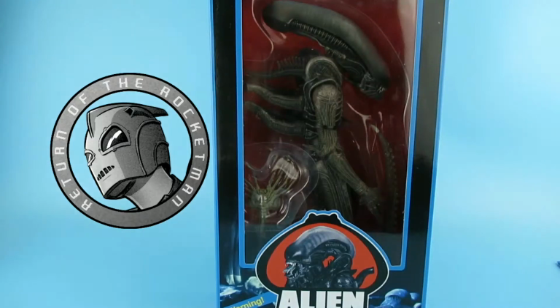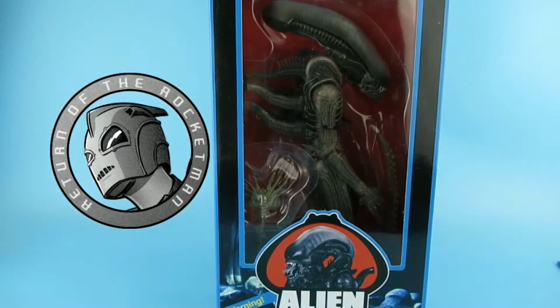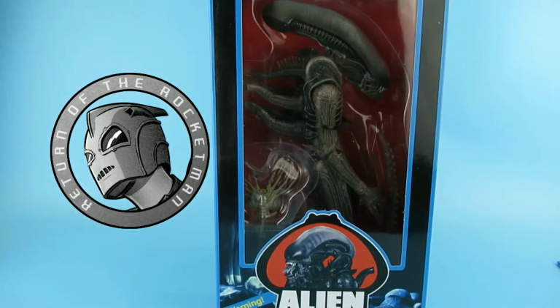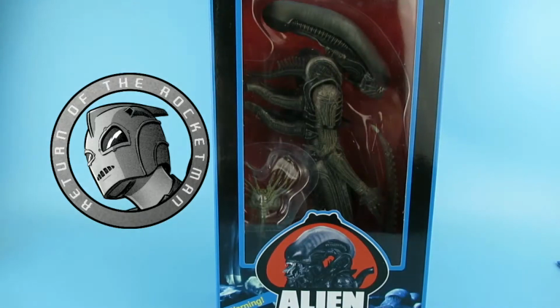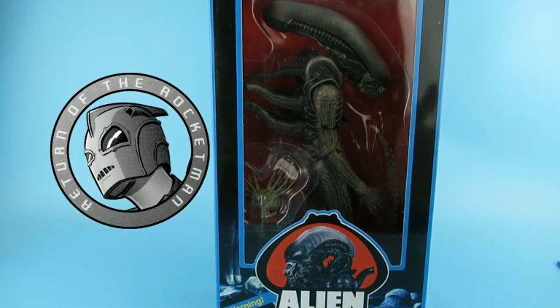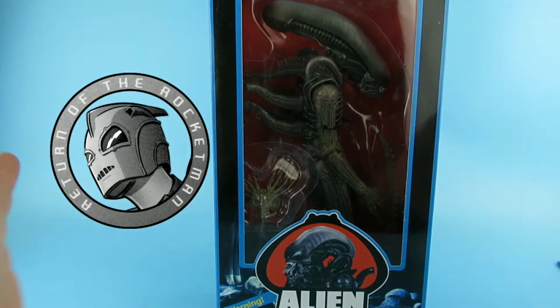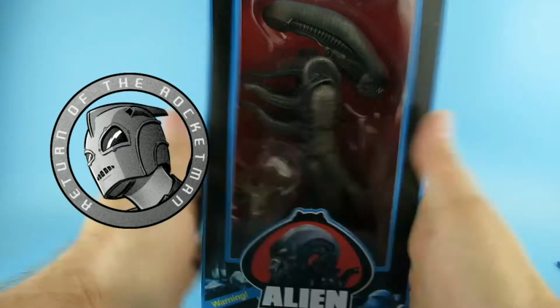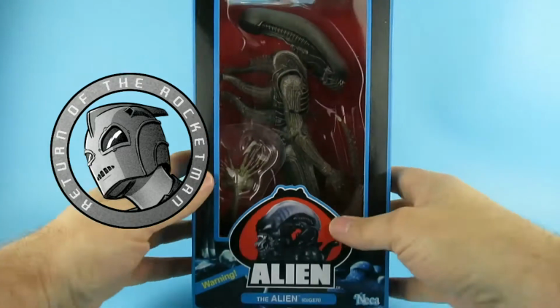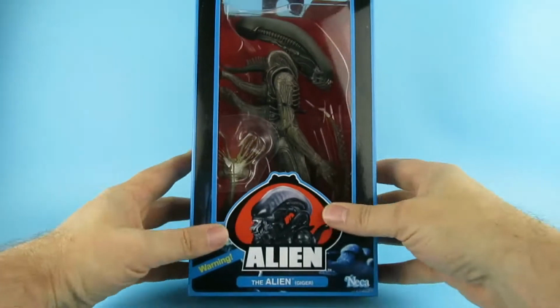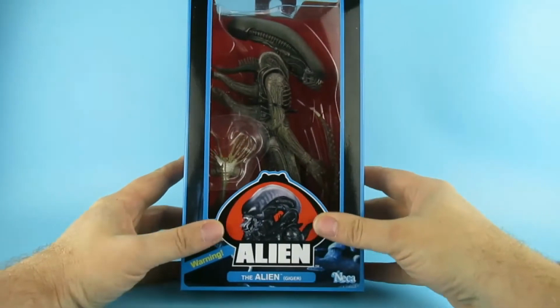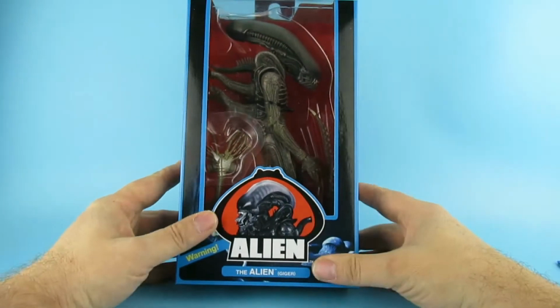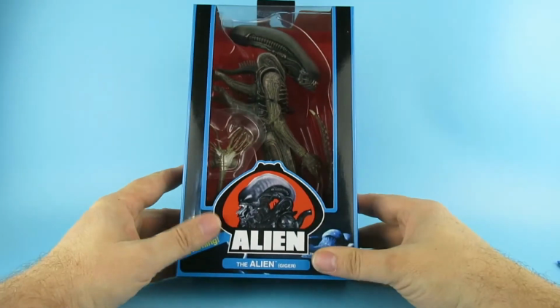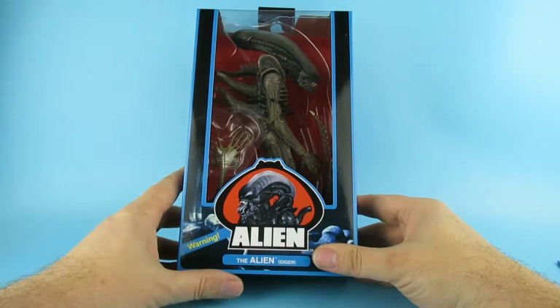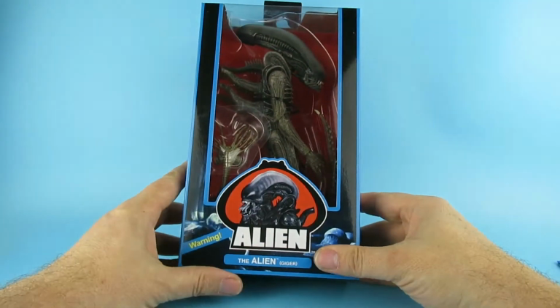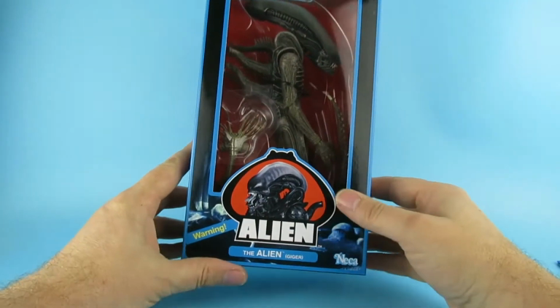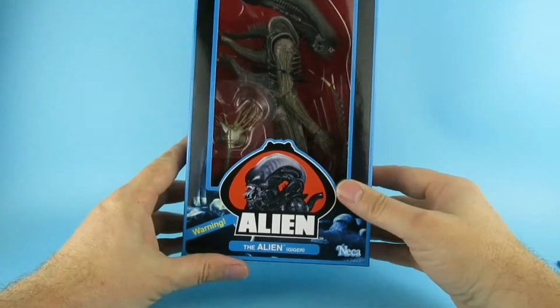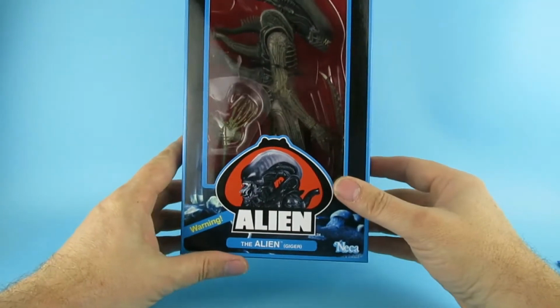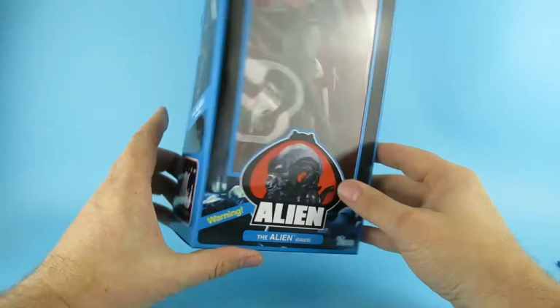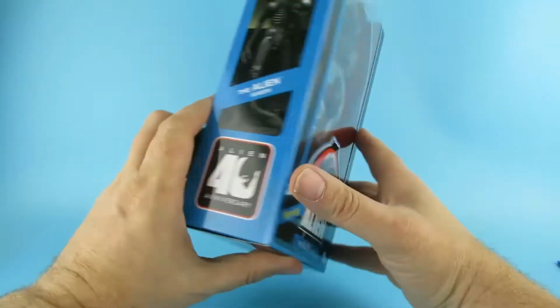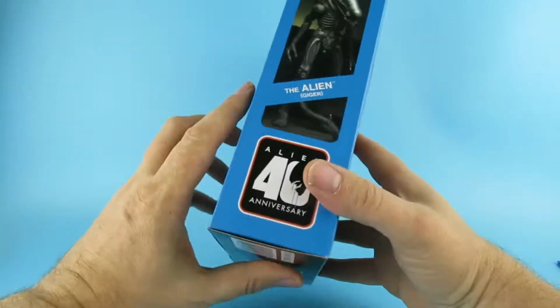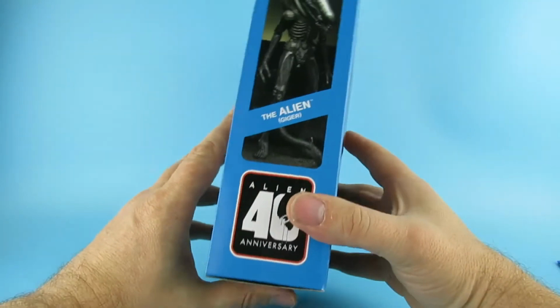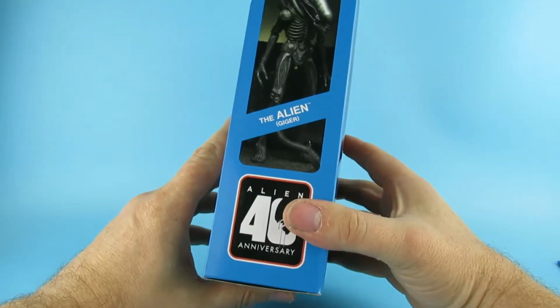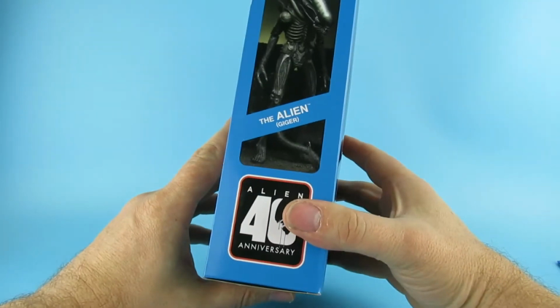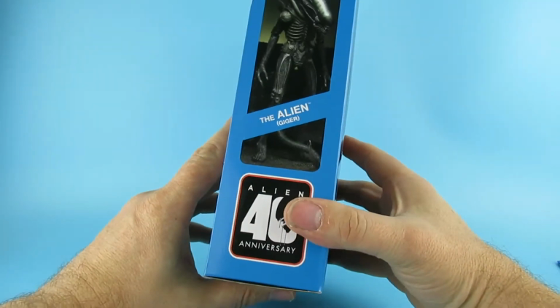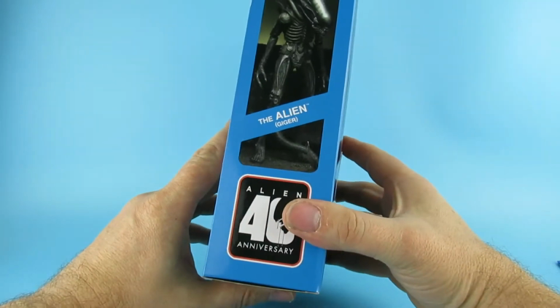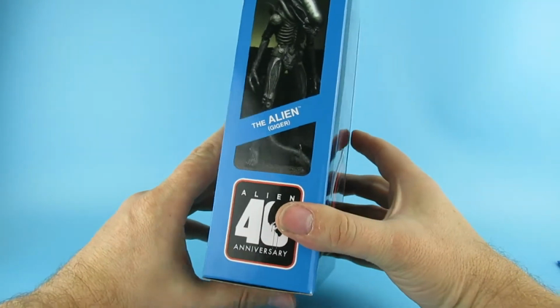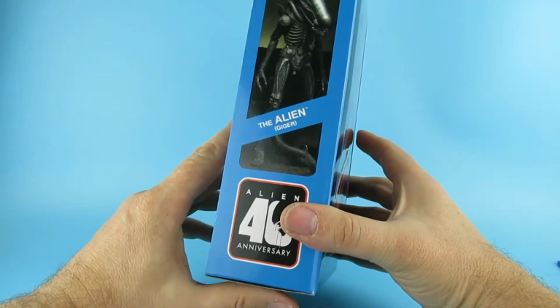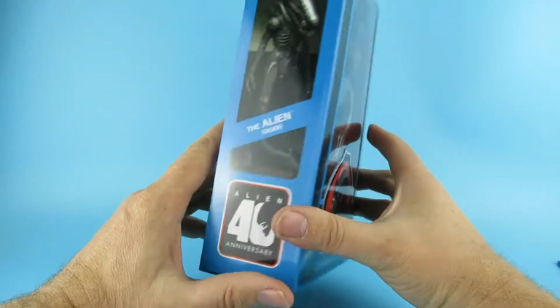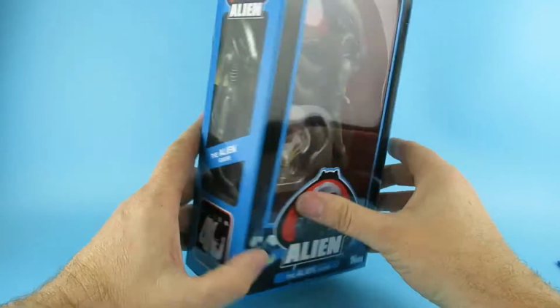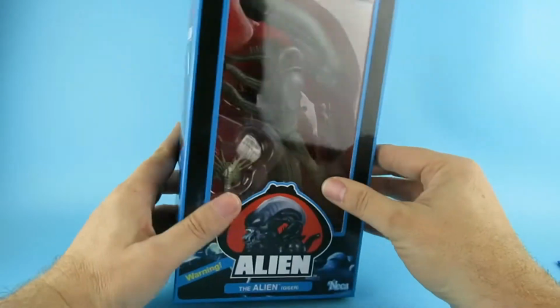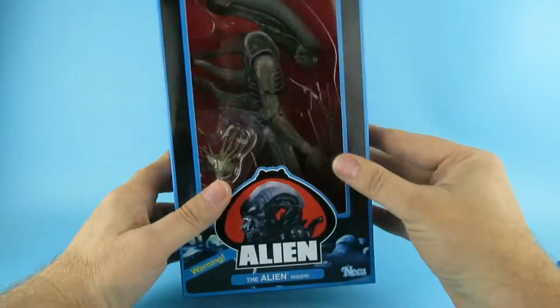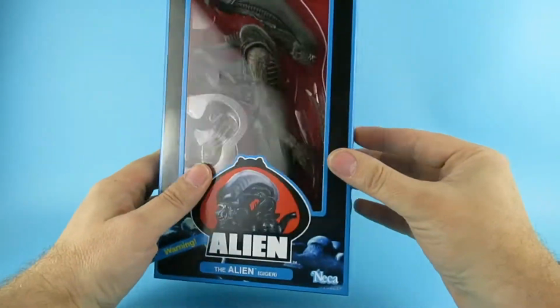So hey you guys! Today we are looking at this, which is the Alien Geiger.